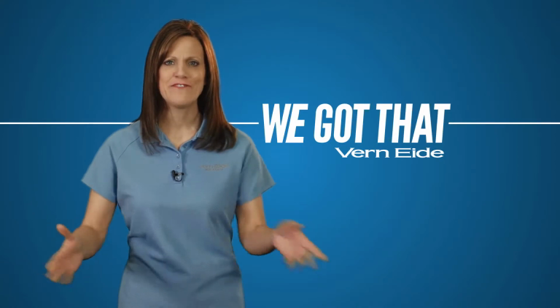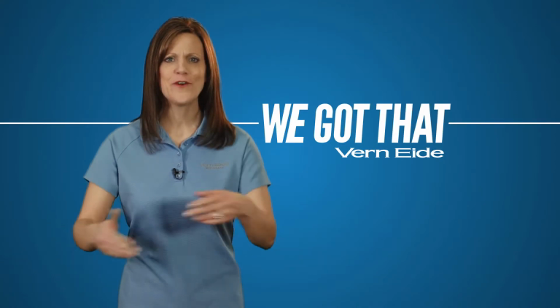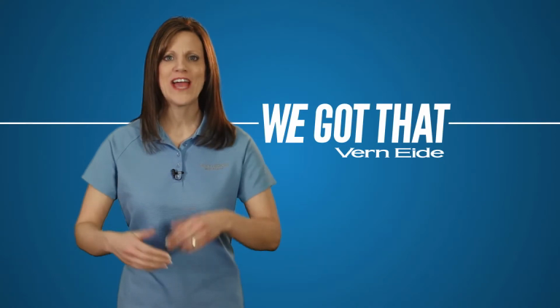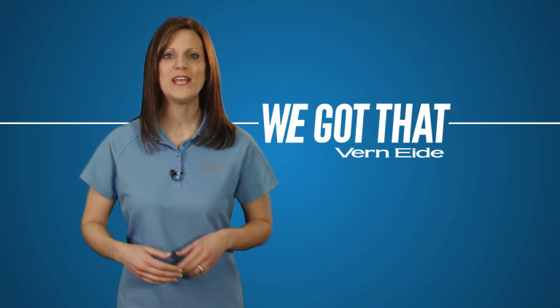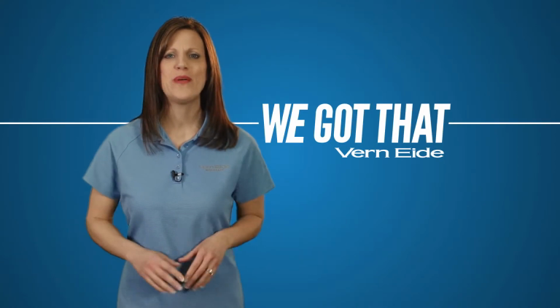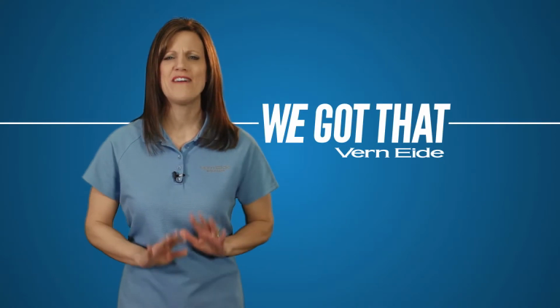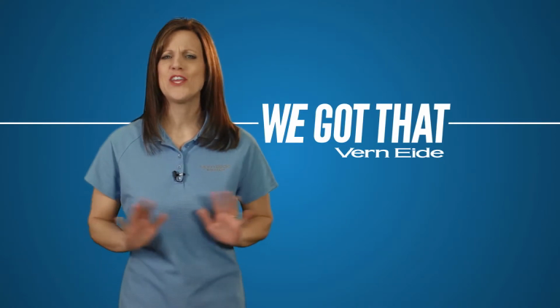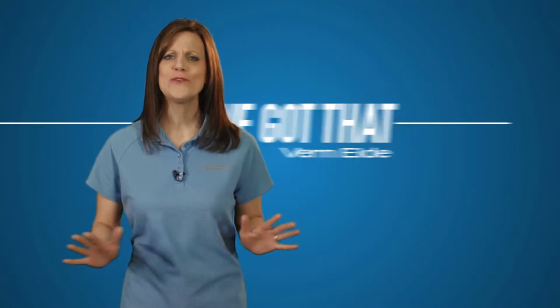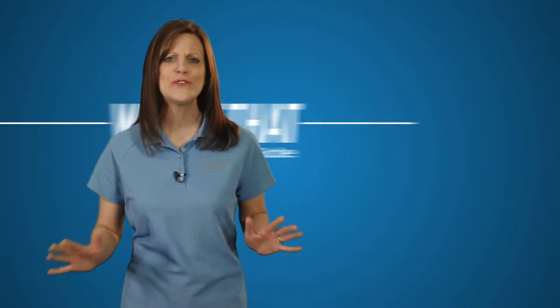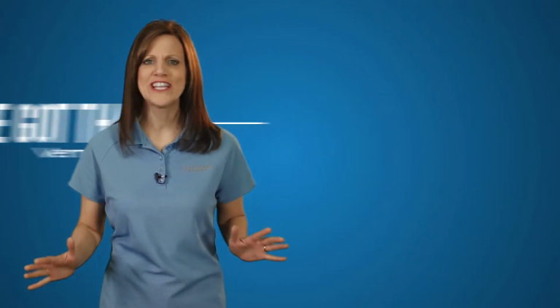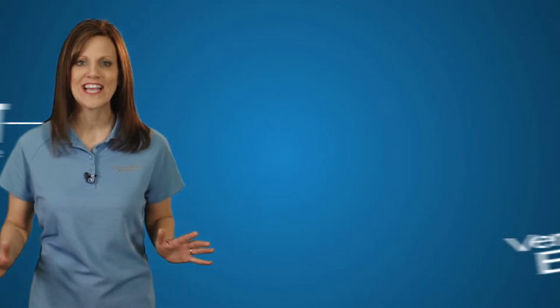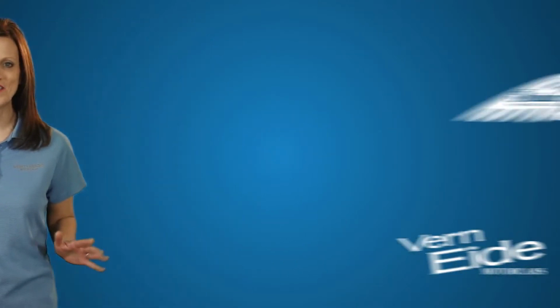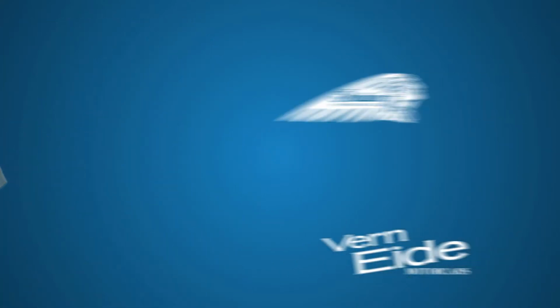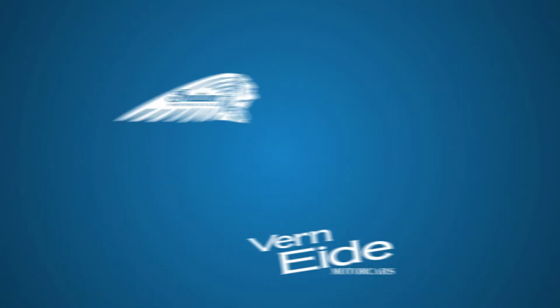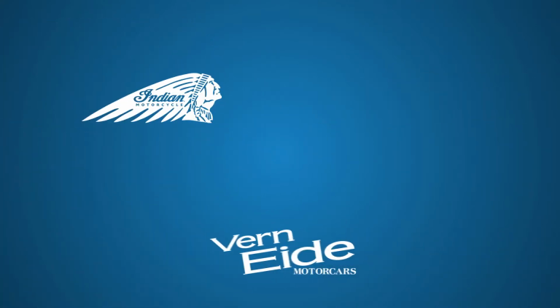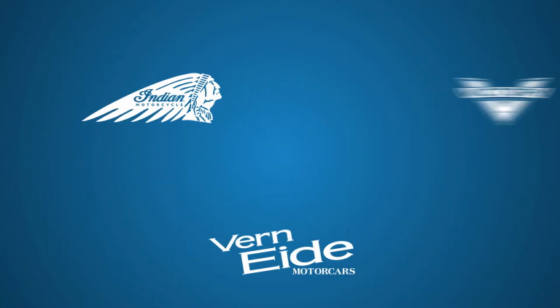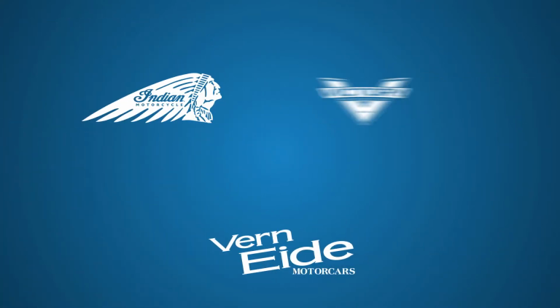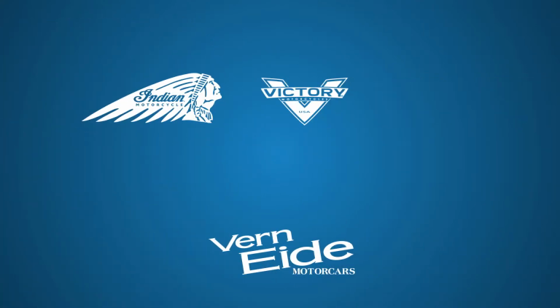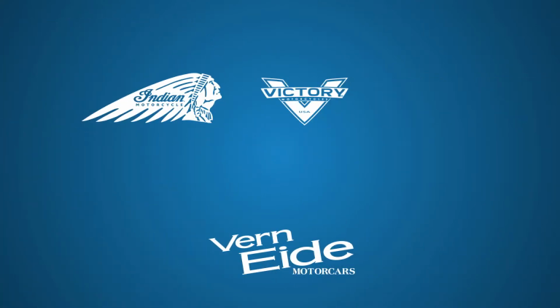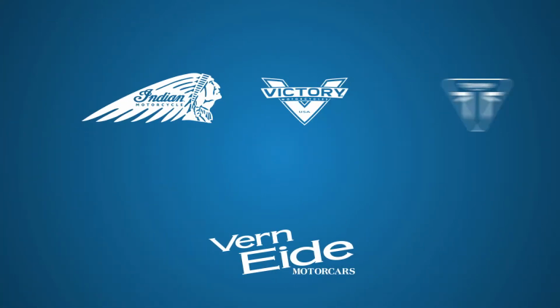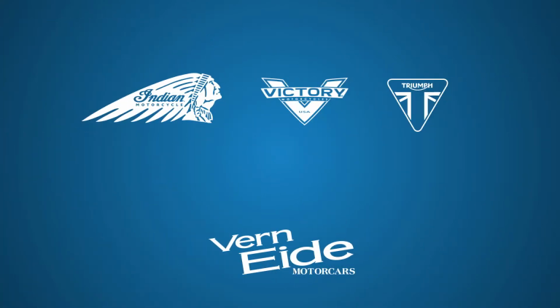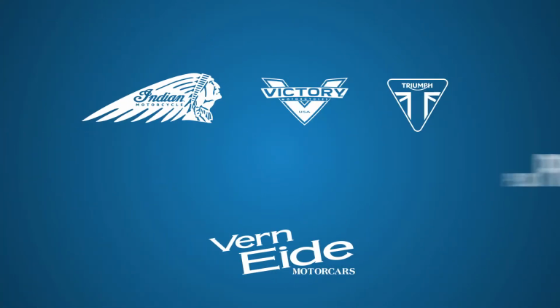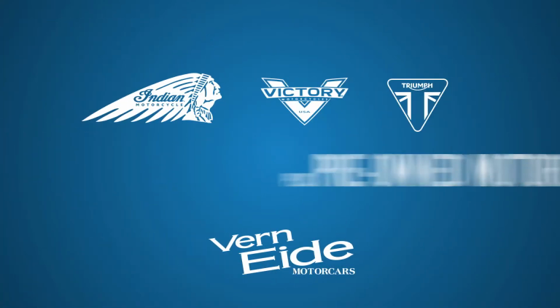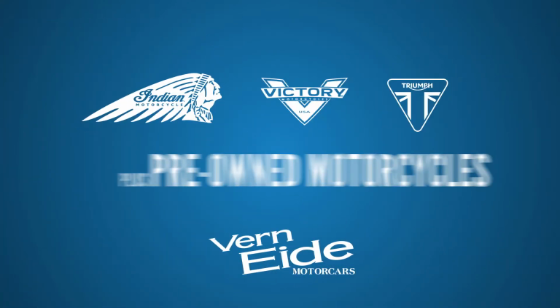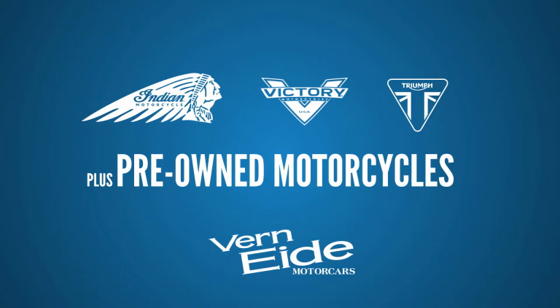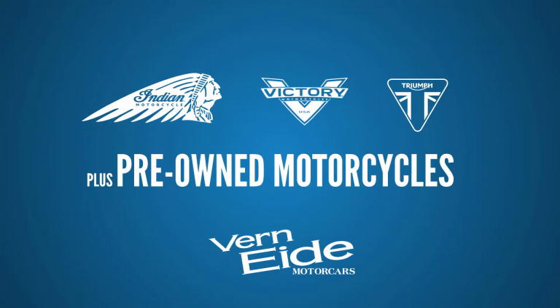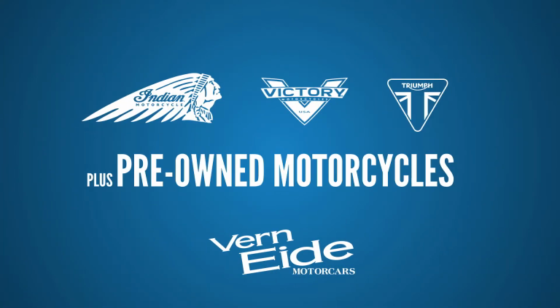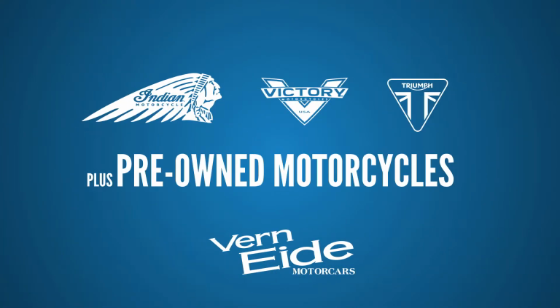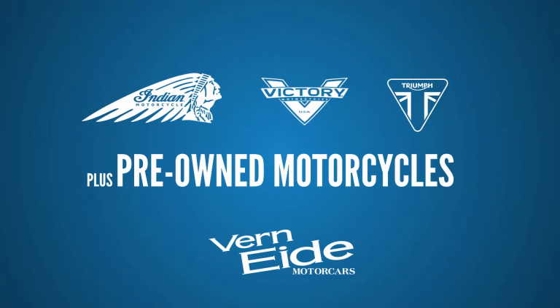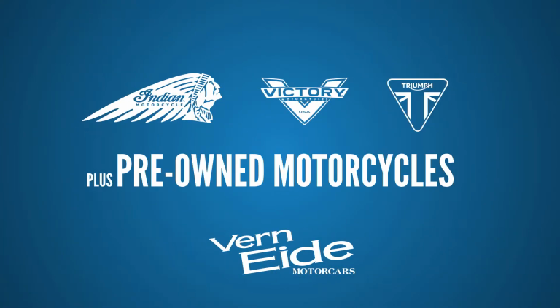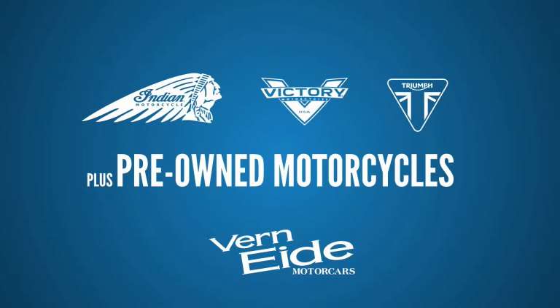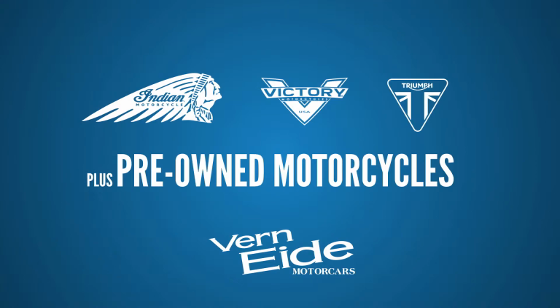At Vern Eide, we have a huge selection of Indian, Victory, Triumph, and nice pre-owned motorcycles.